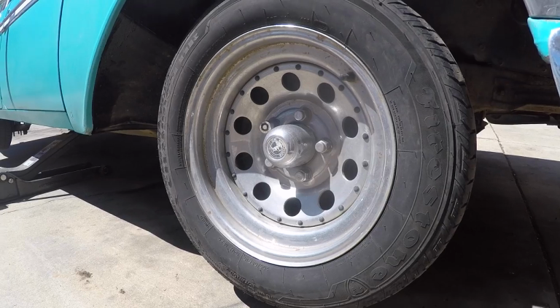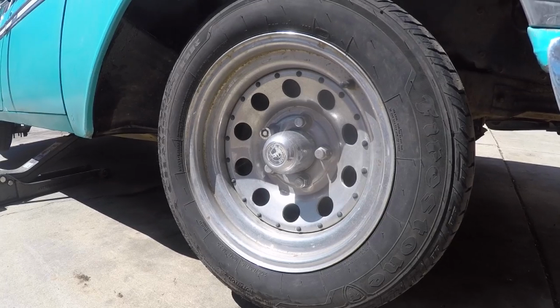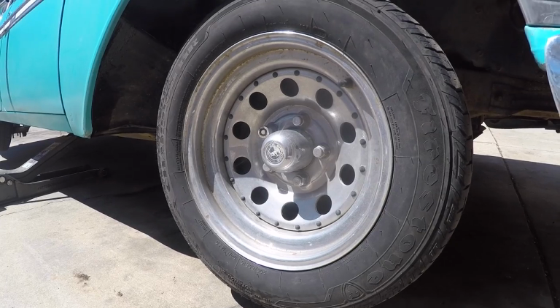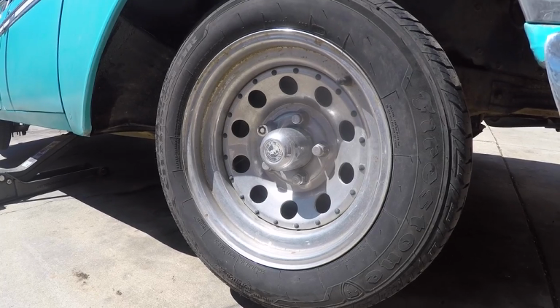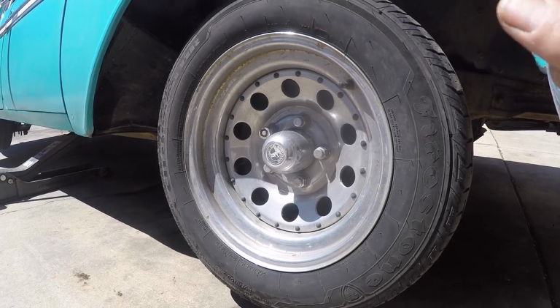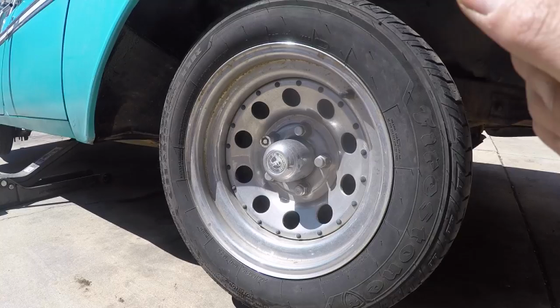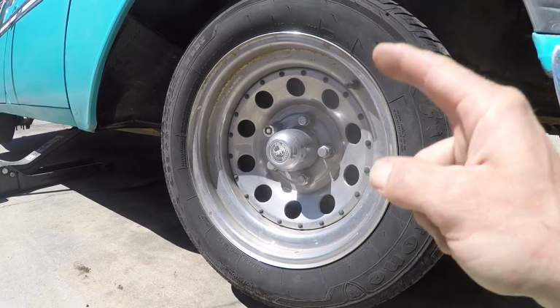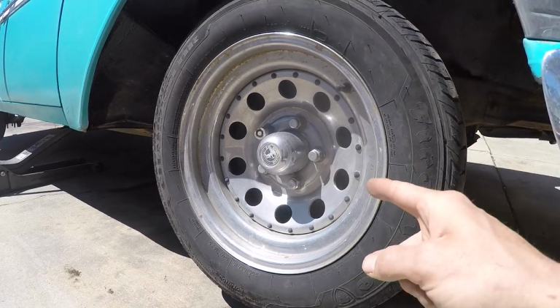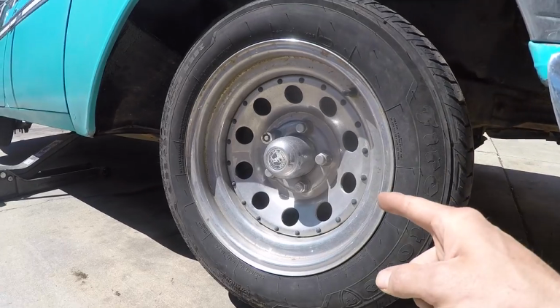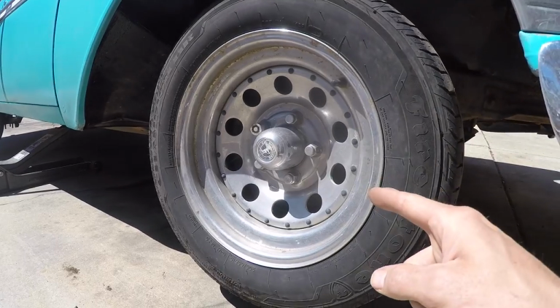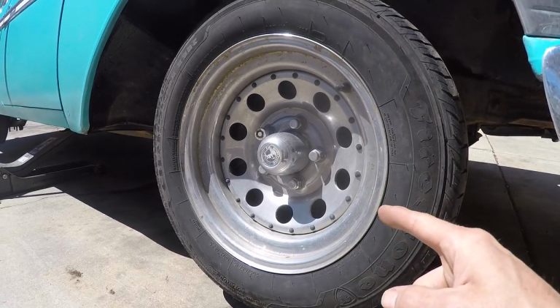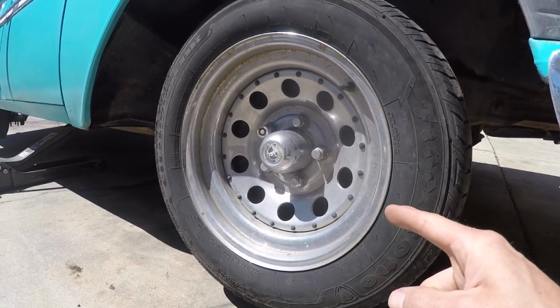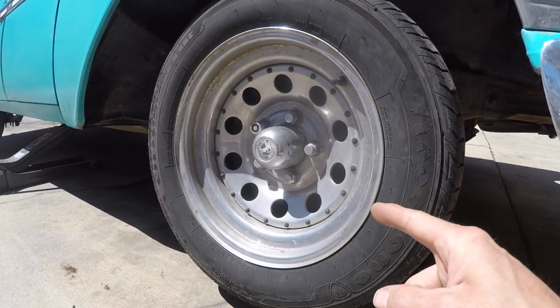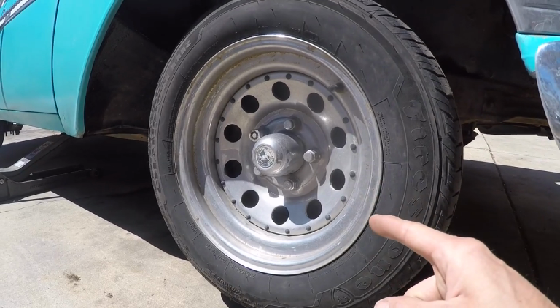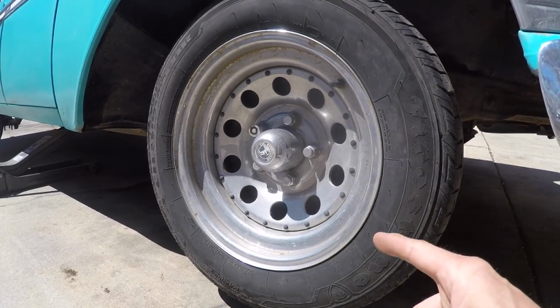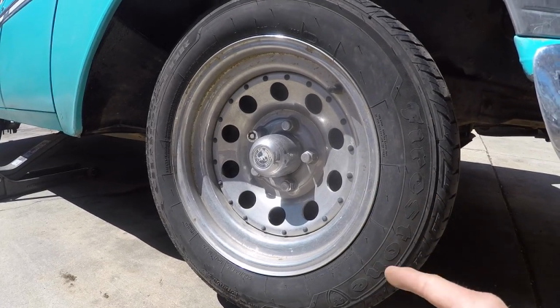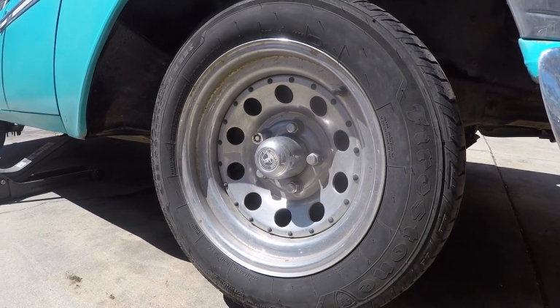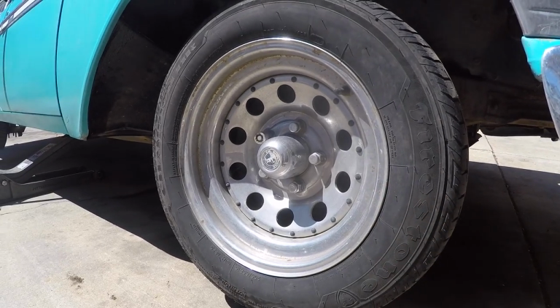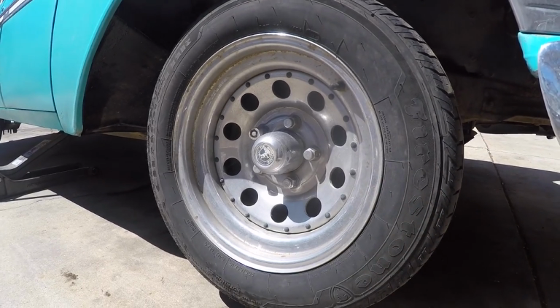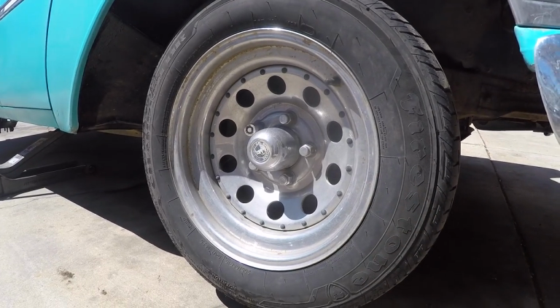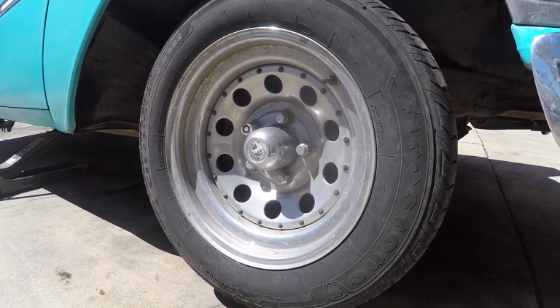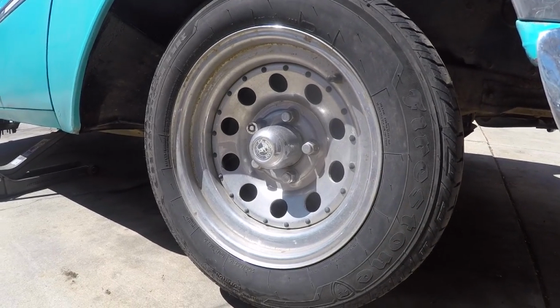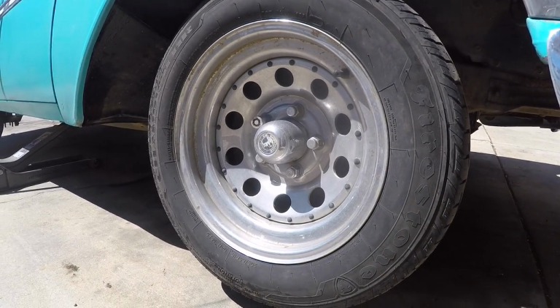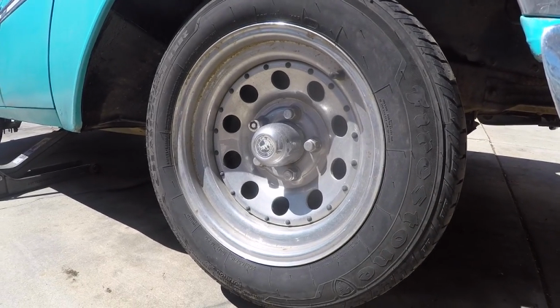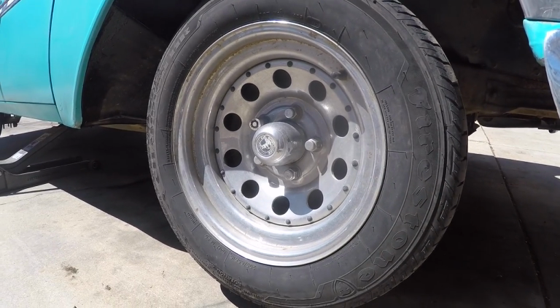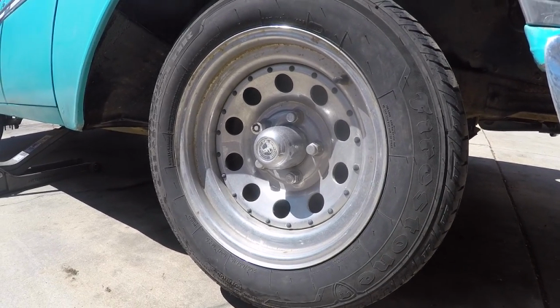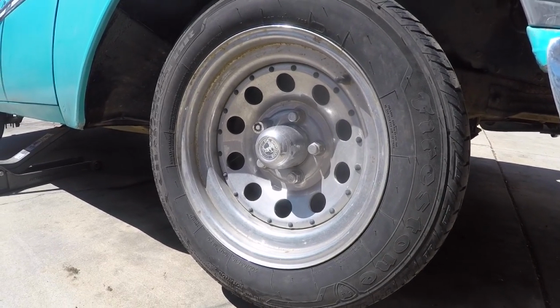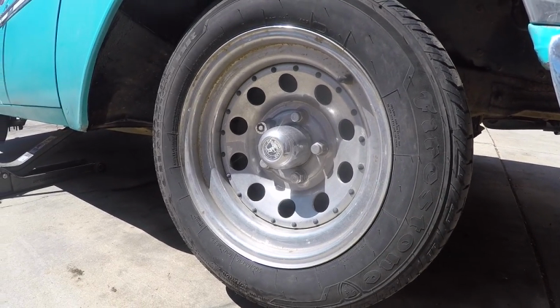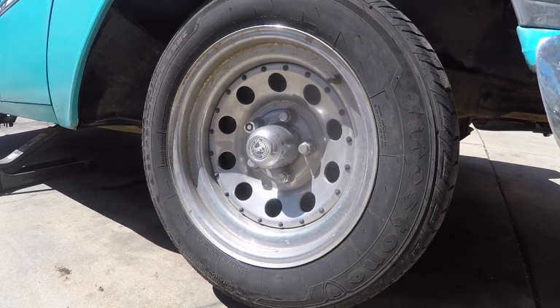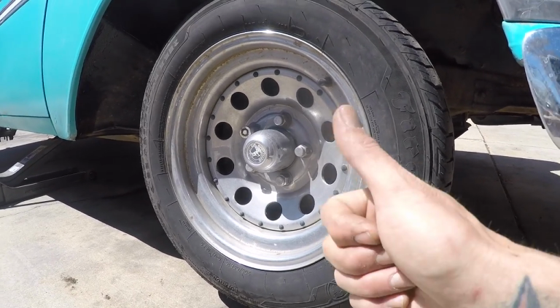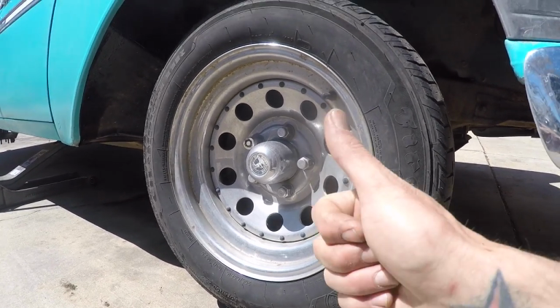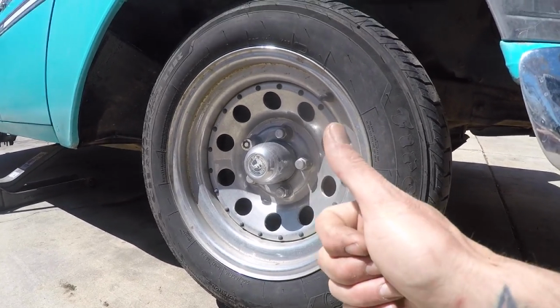Today, something will be done about those rims. Here we go.